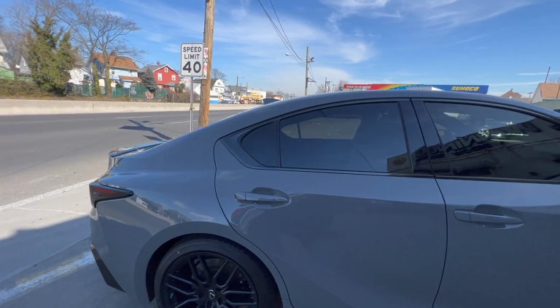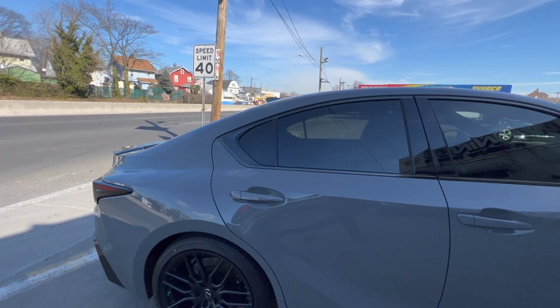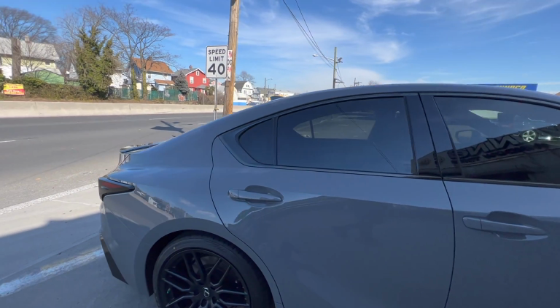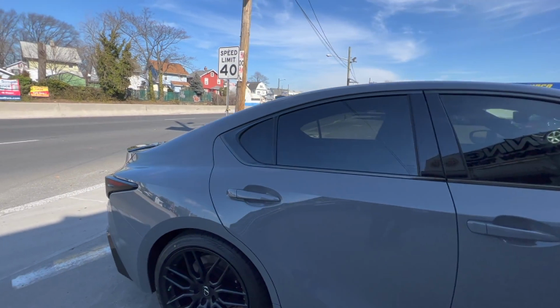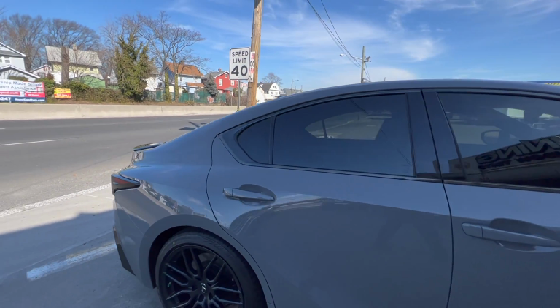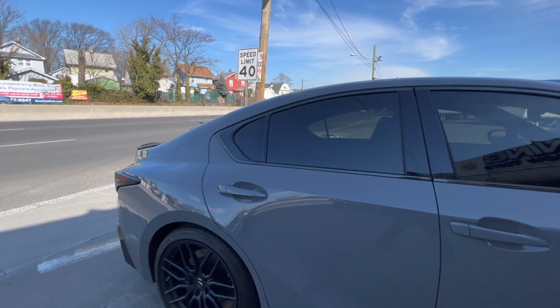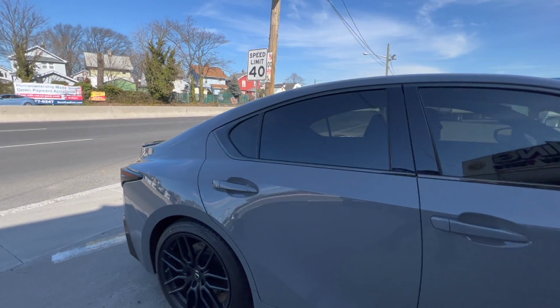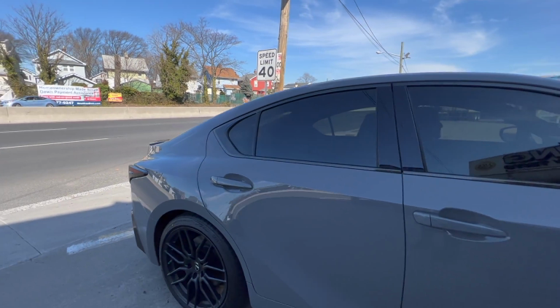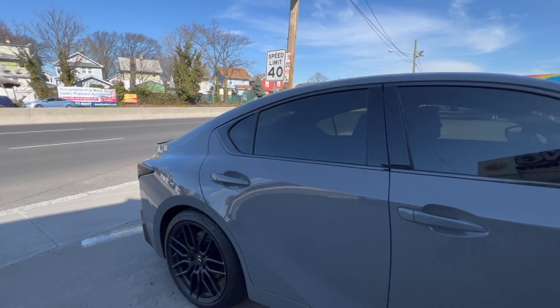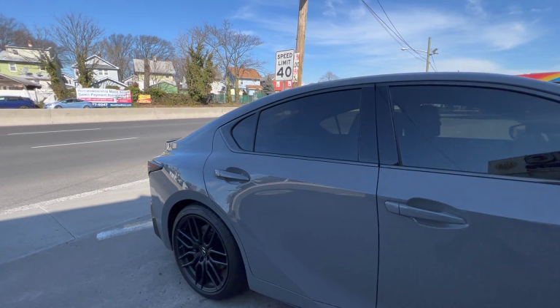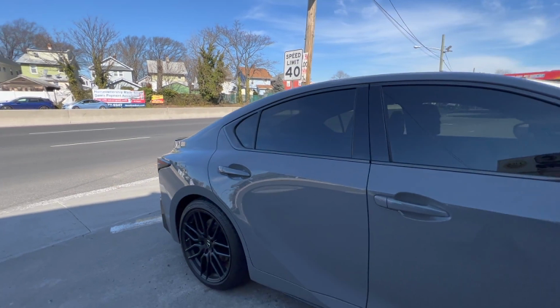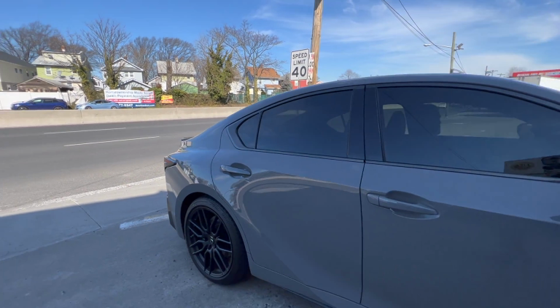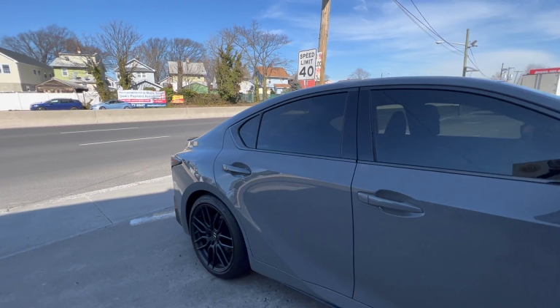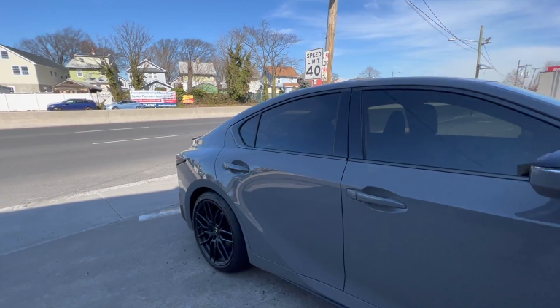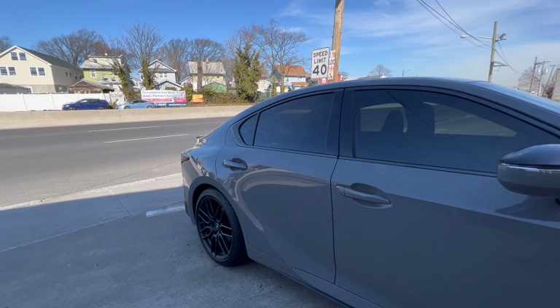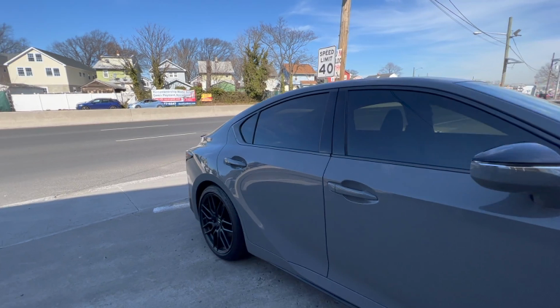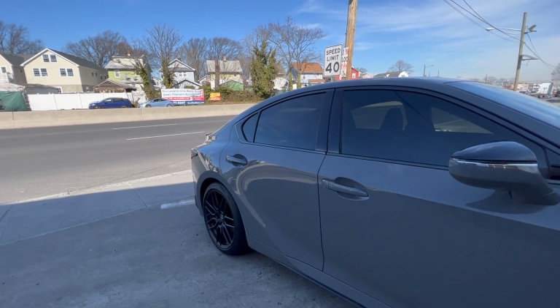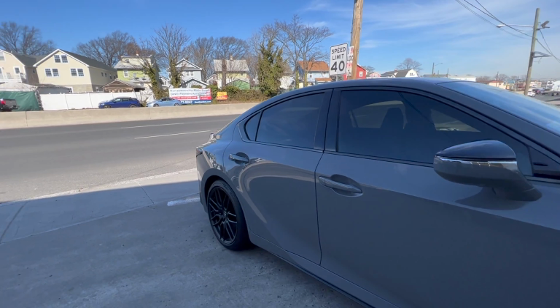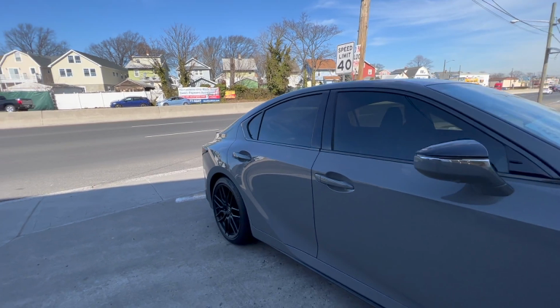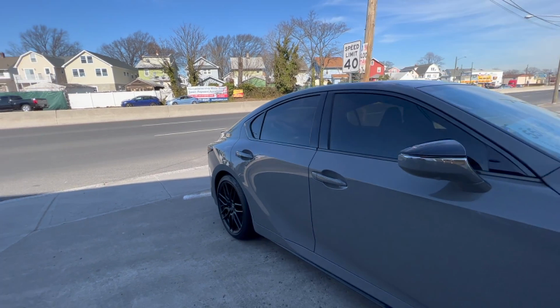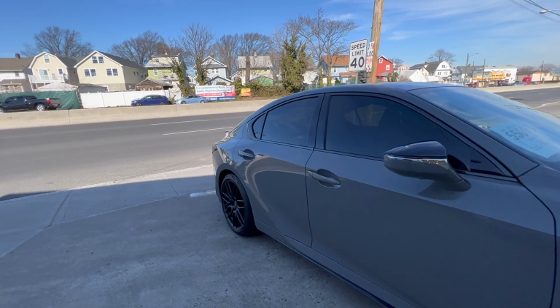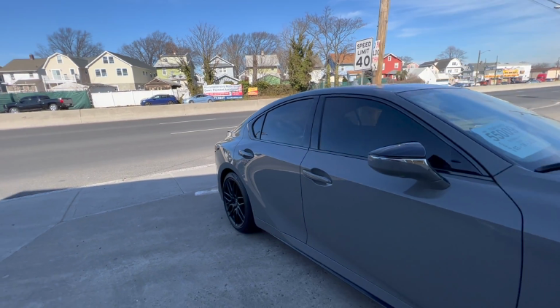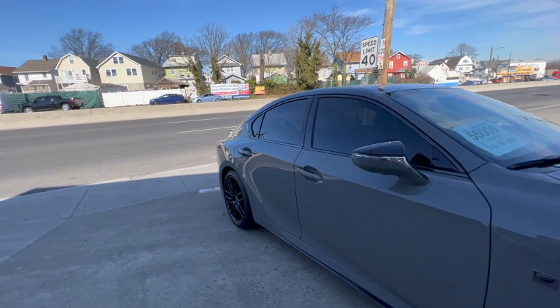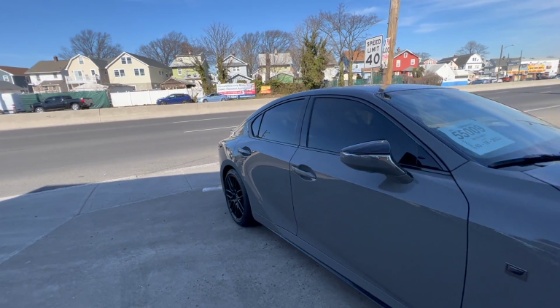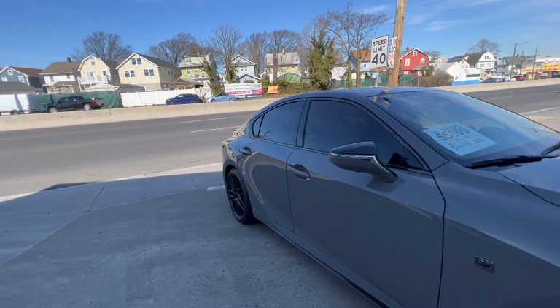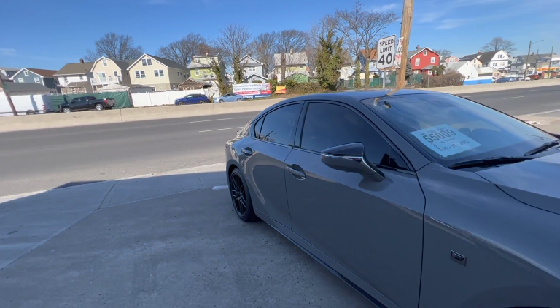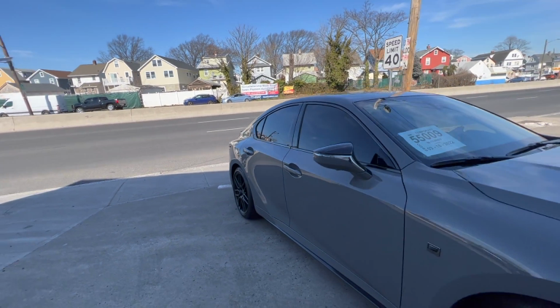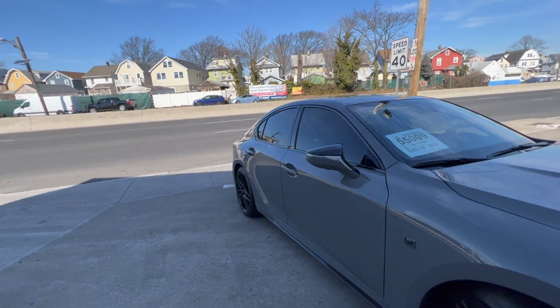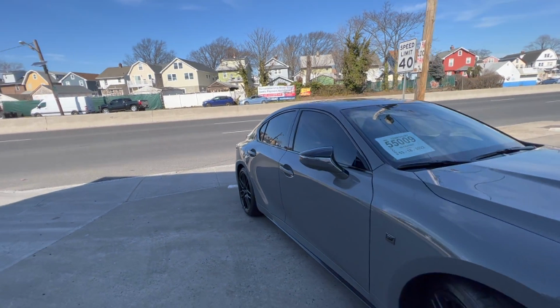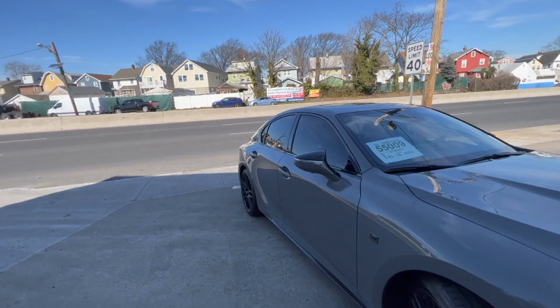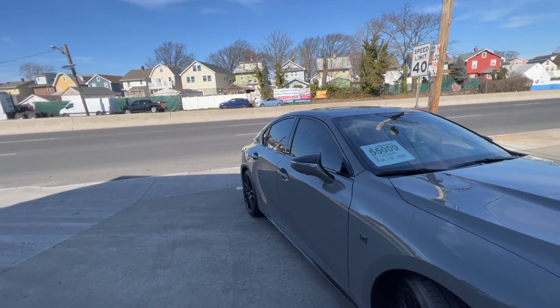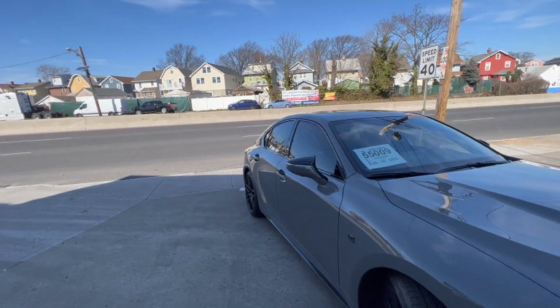Winning Window Tints, guys — the only place you should be taking your cars to get them tinted.